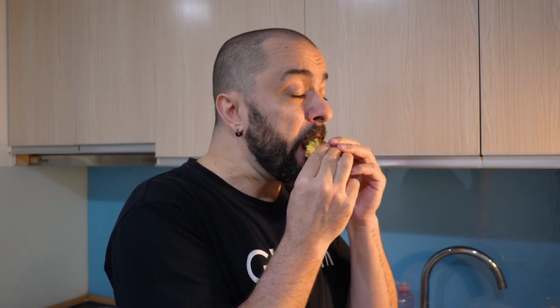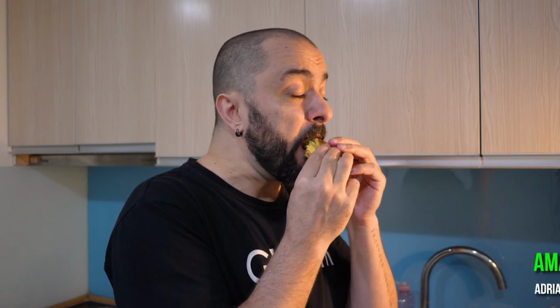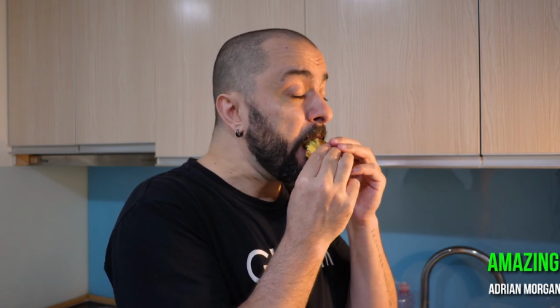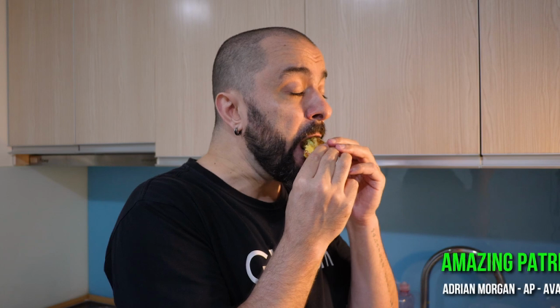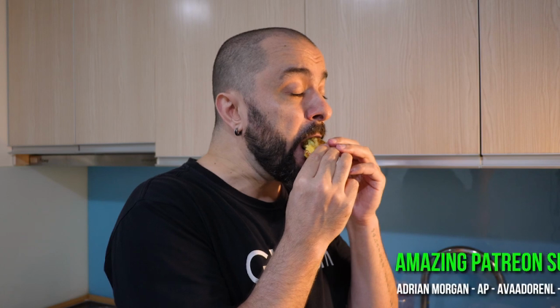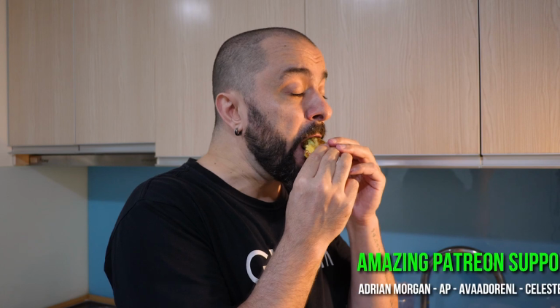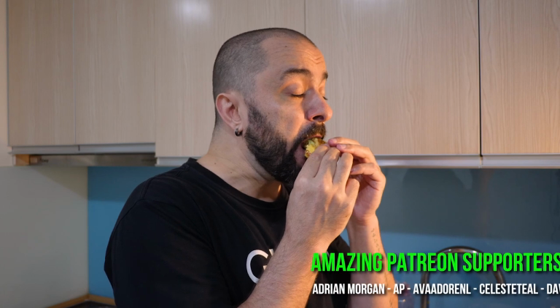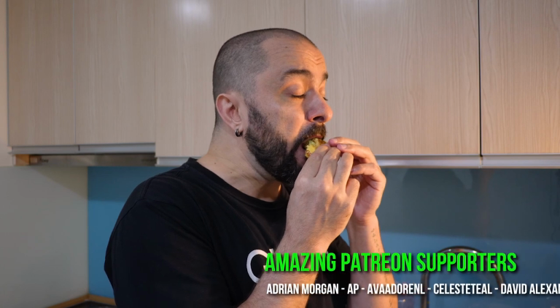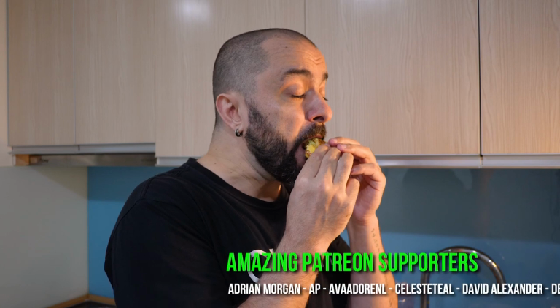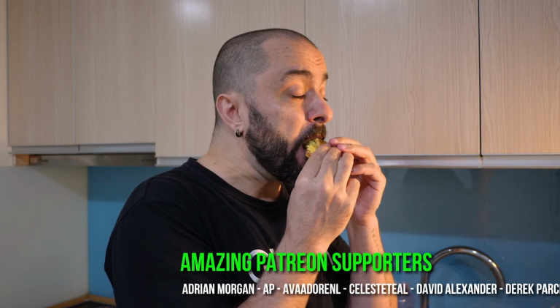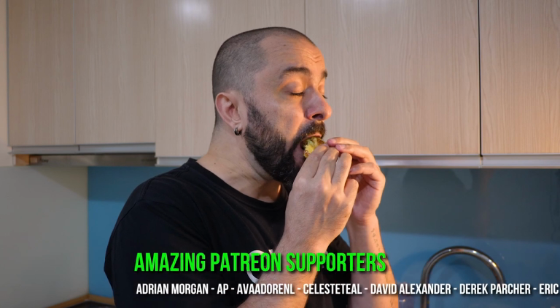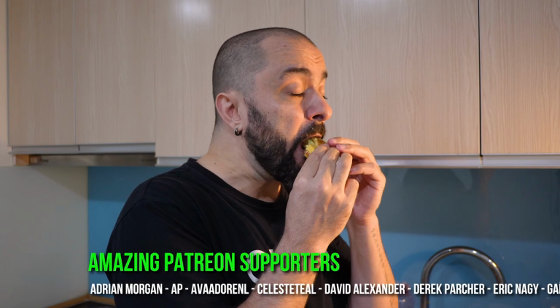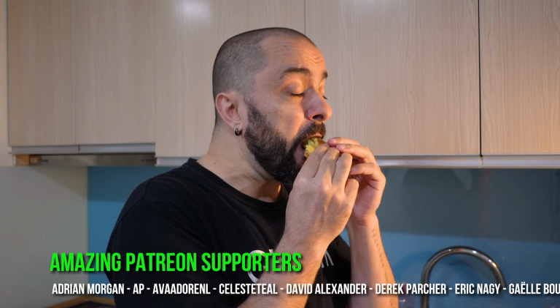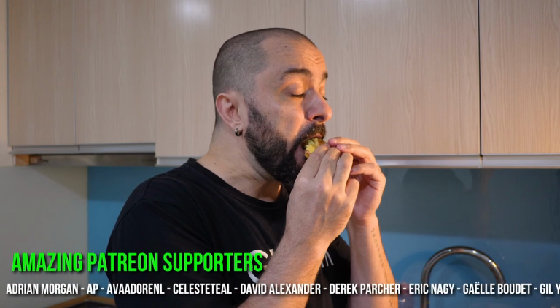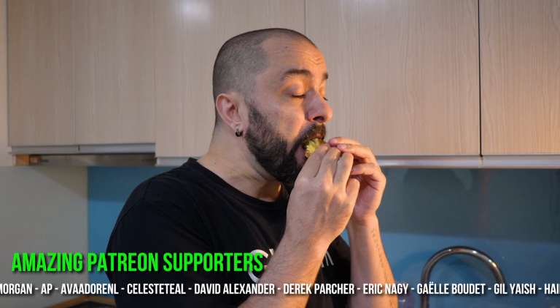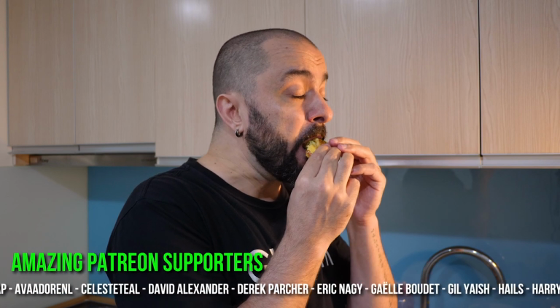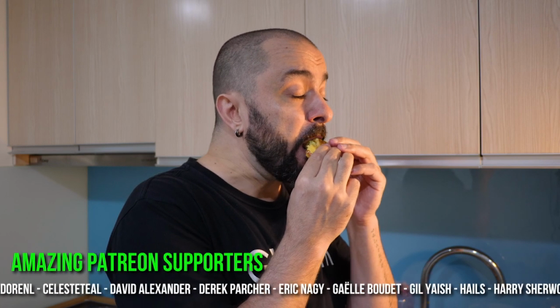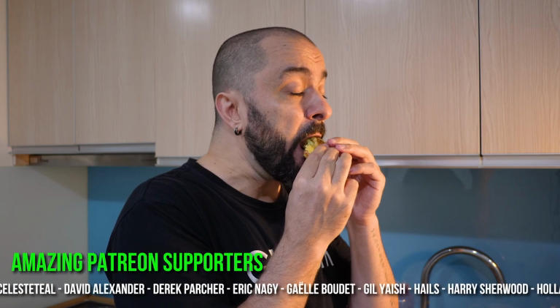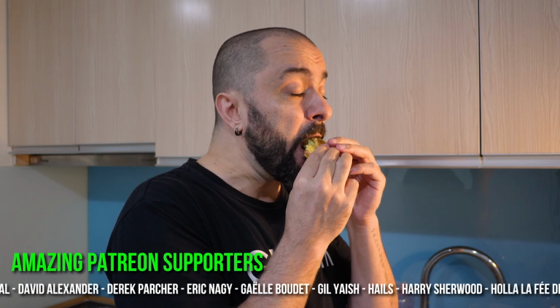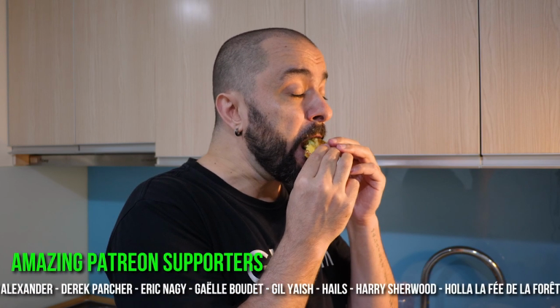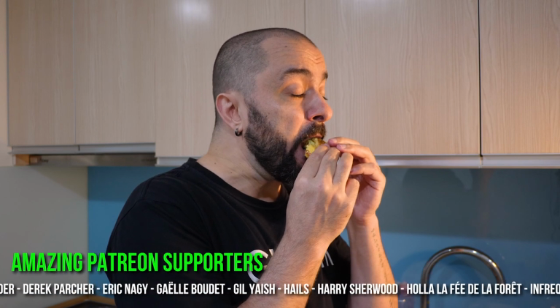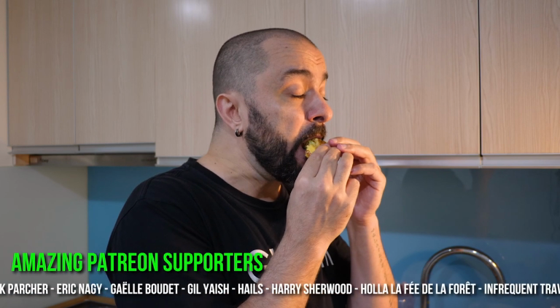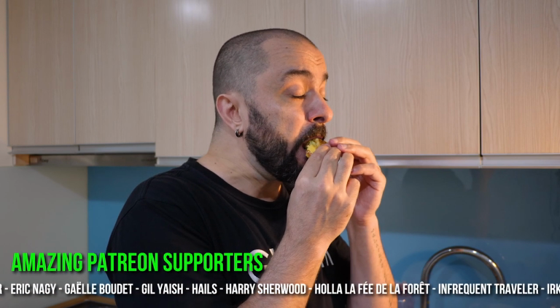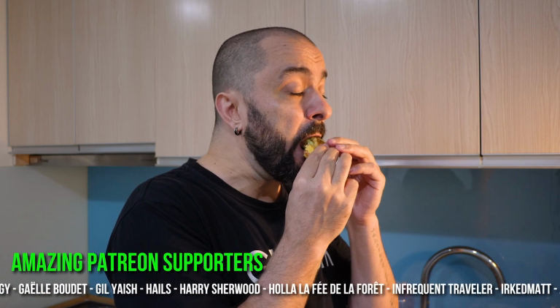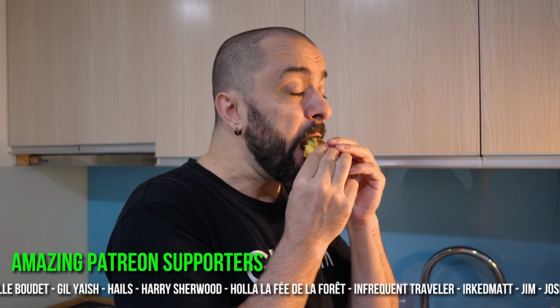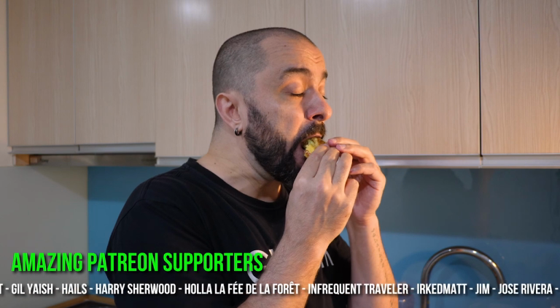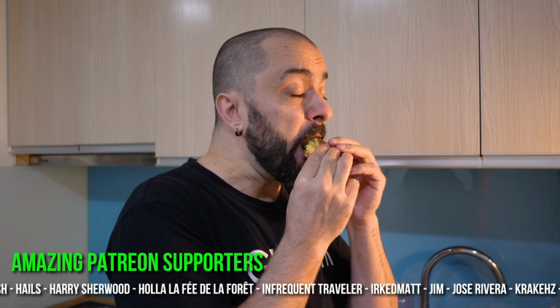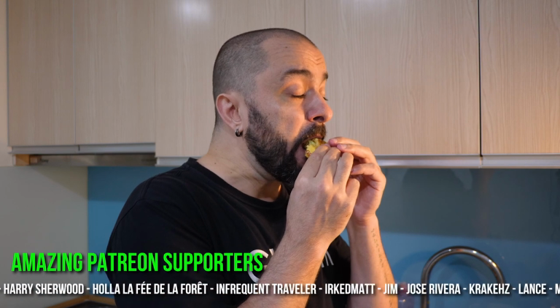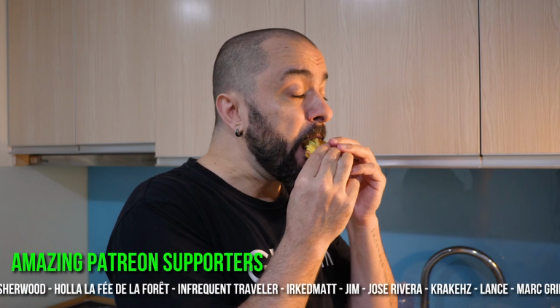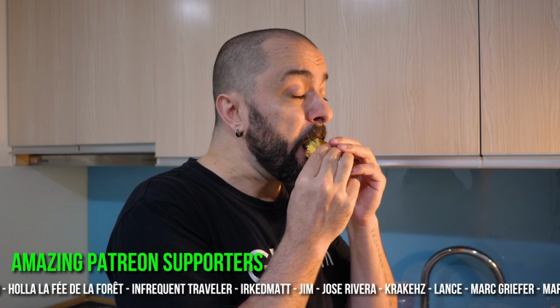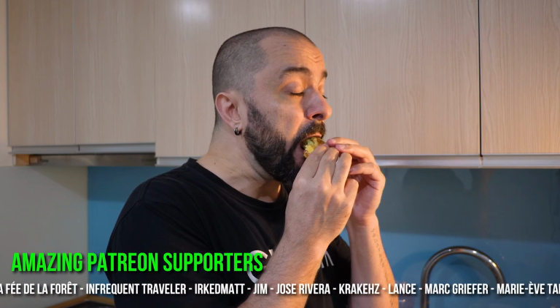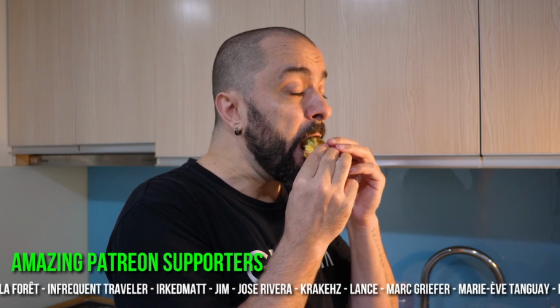While we're here, I would like to give a huge thanks to the amazing people supporting me on Patreon. You all rock.